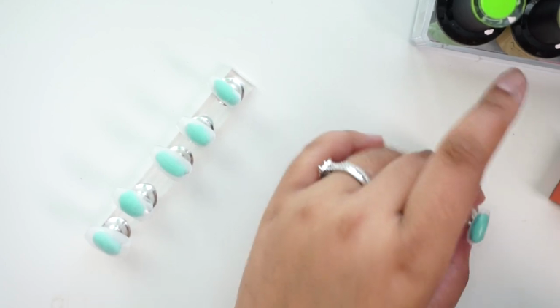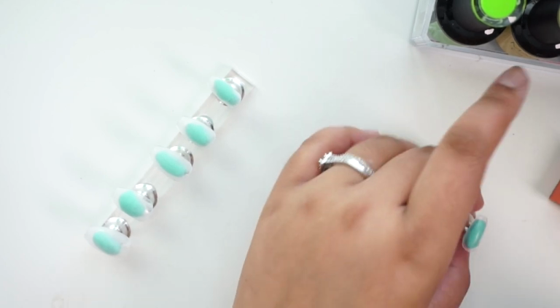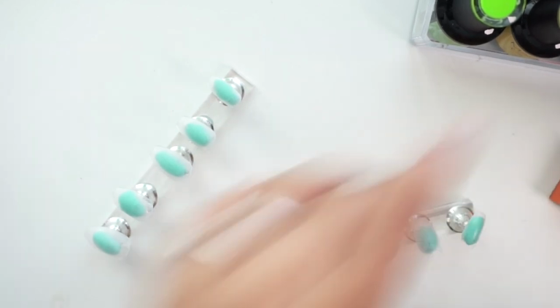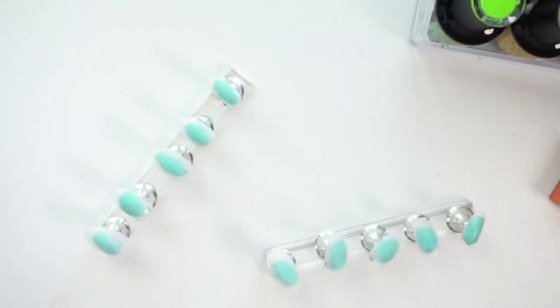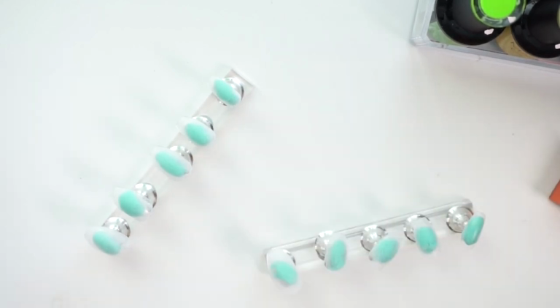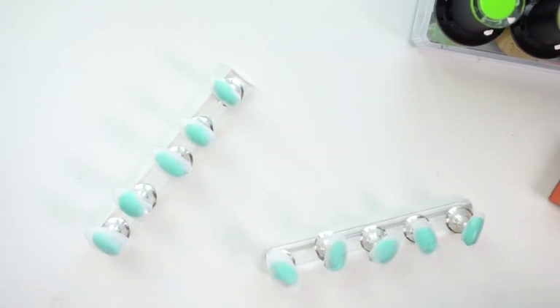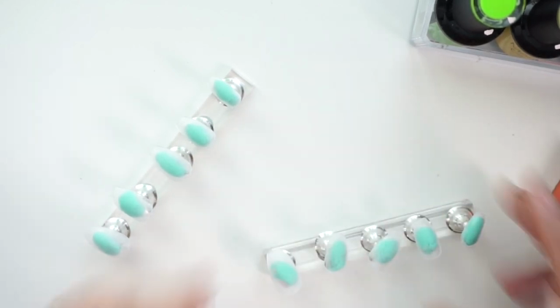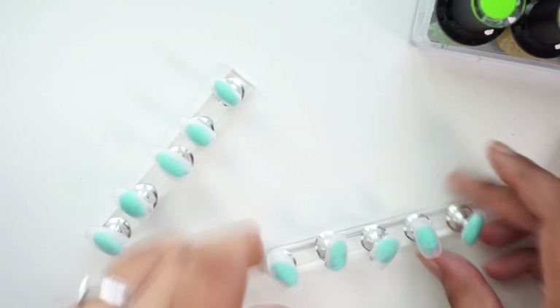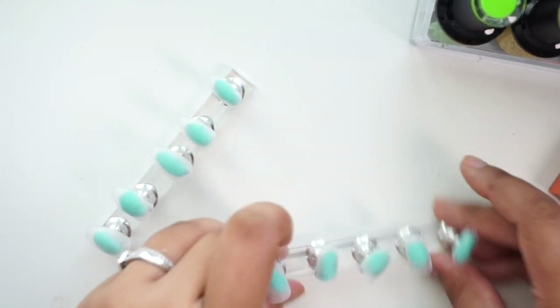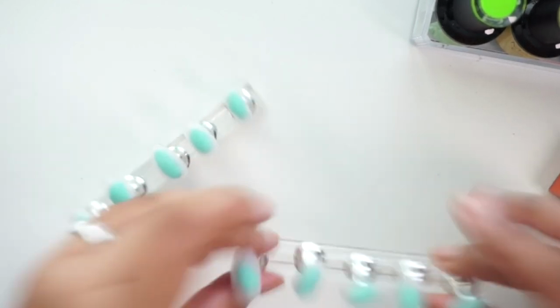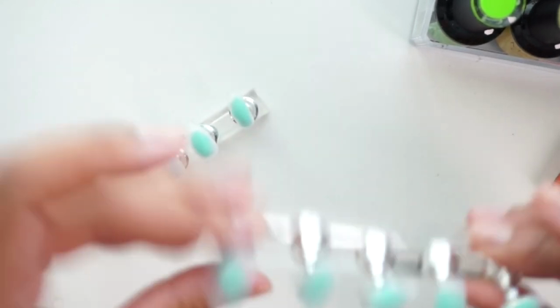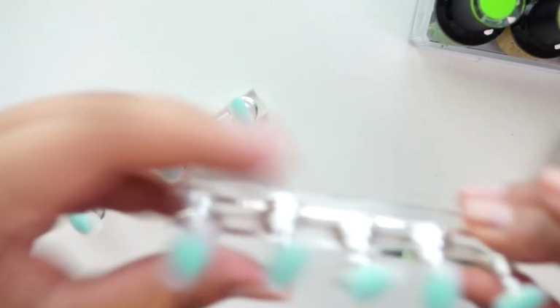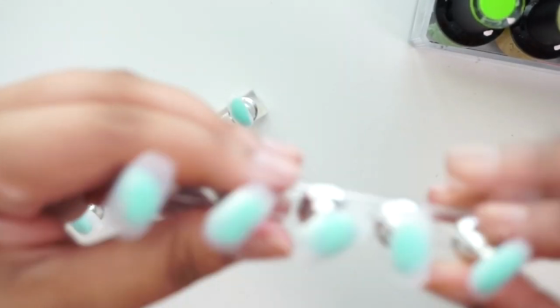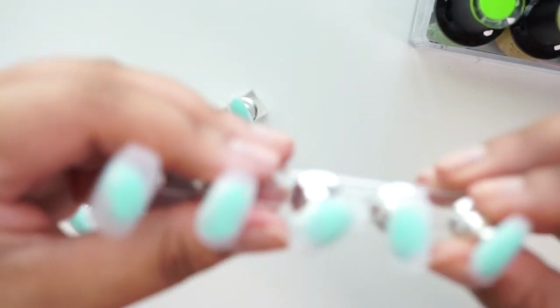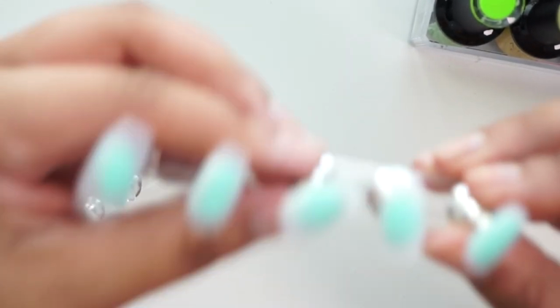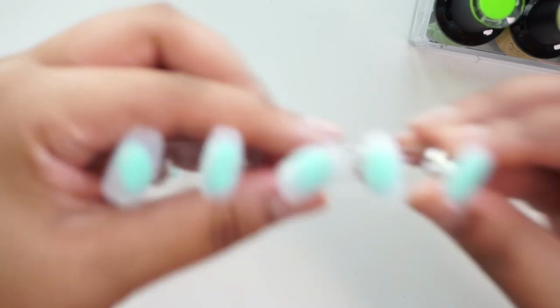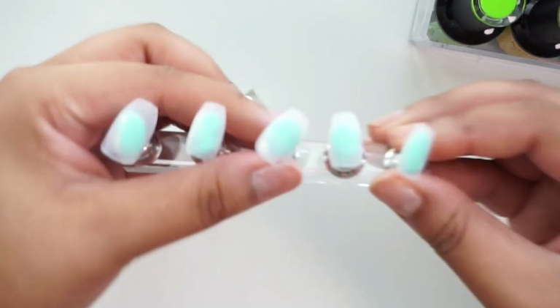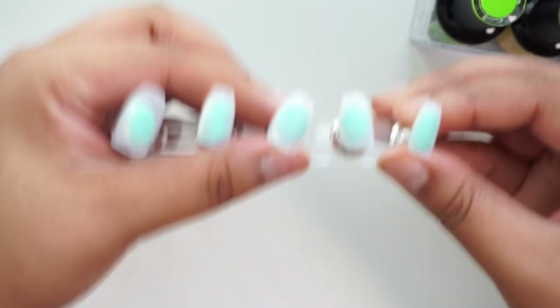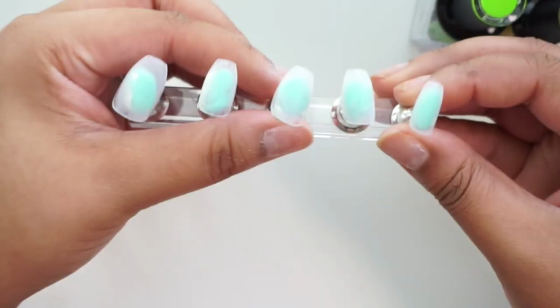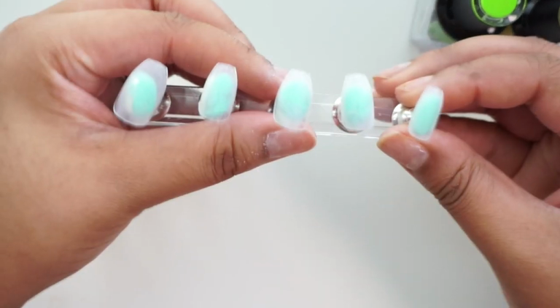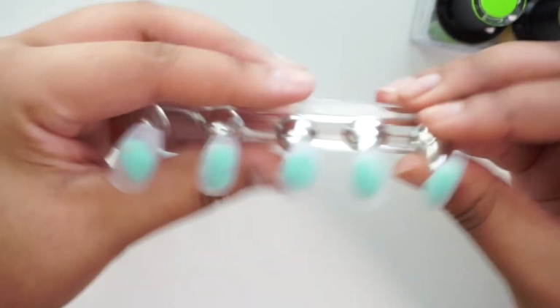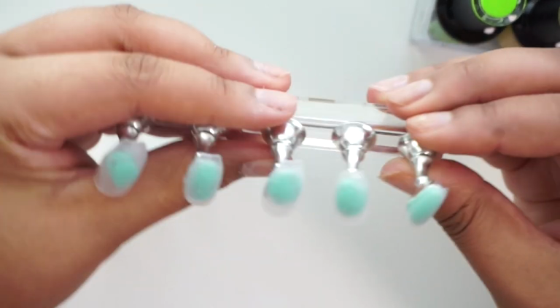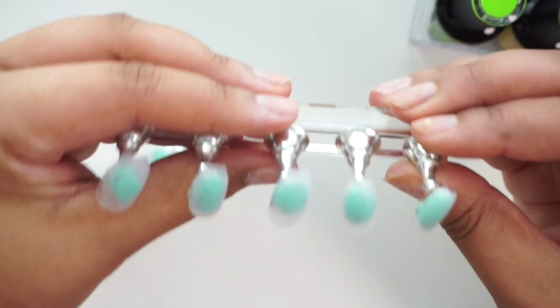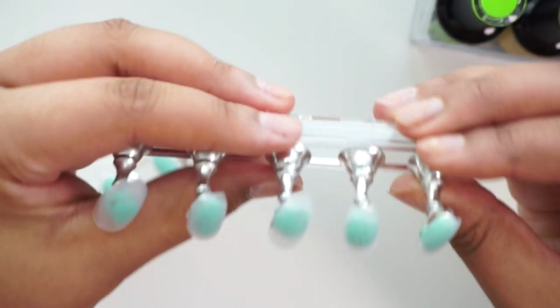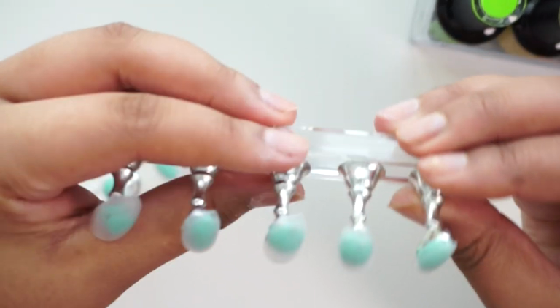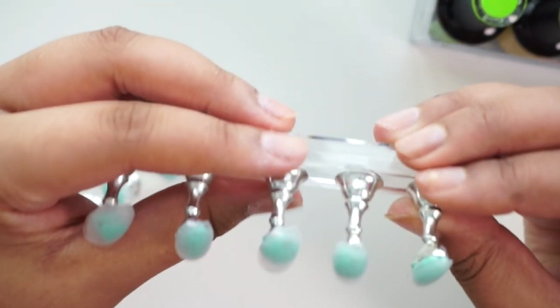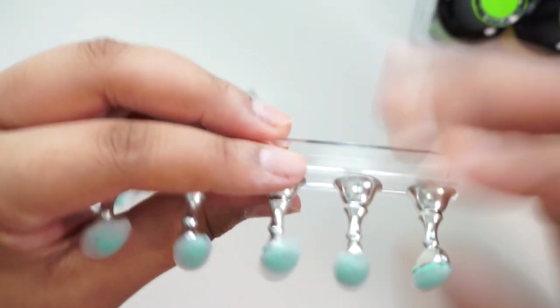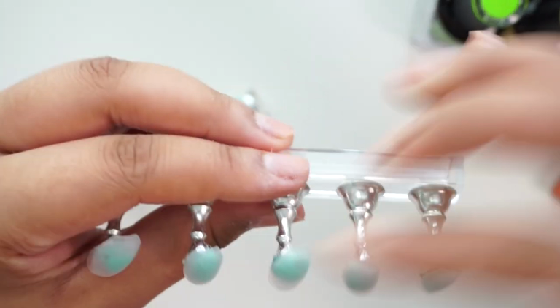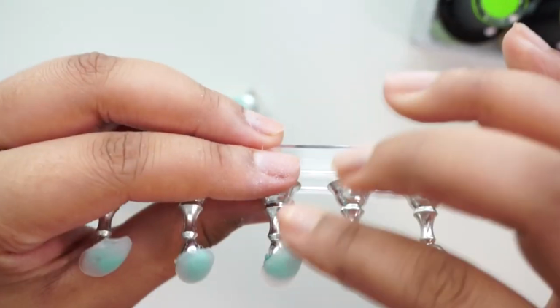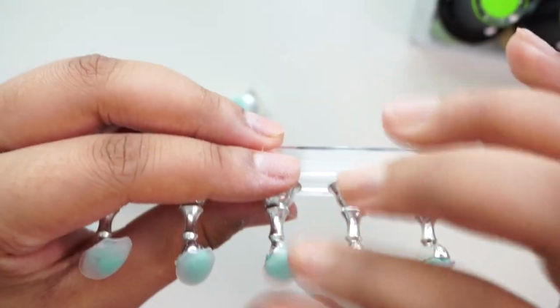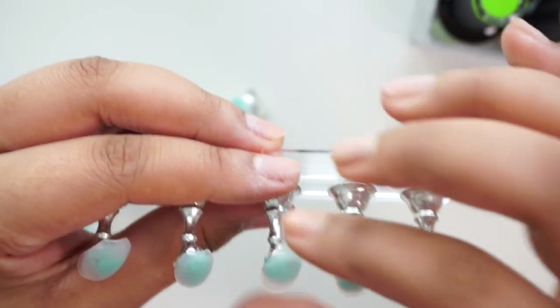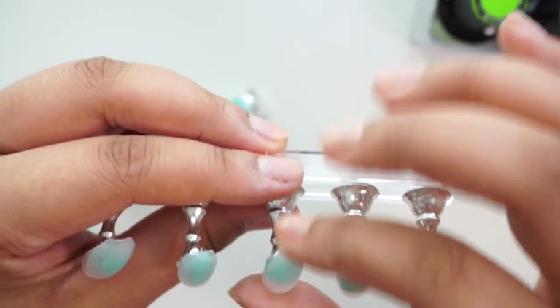I'm going to skip the prep of my own nails in this video because I showed it in the last one. Just wiping off that powder. Make sure there's no hairs or anything on the nails — examine them and get all your nails together before moving on.